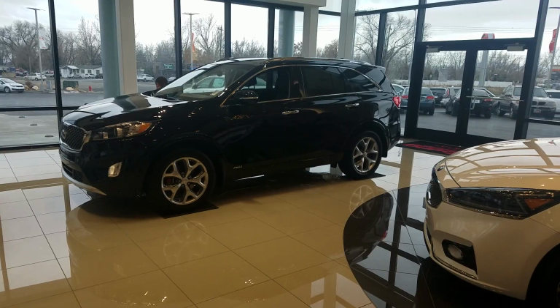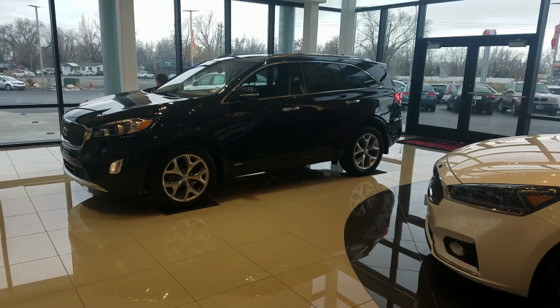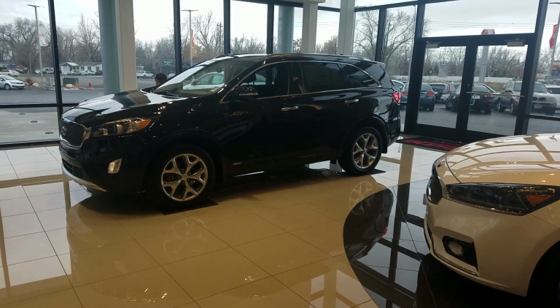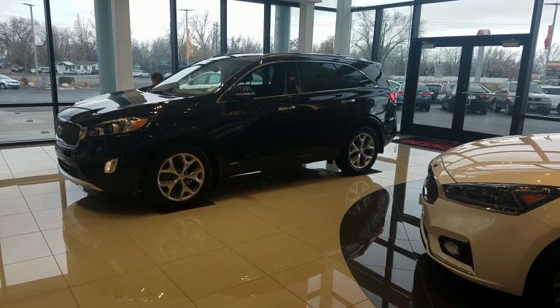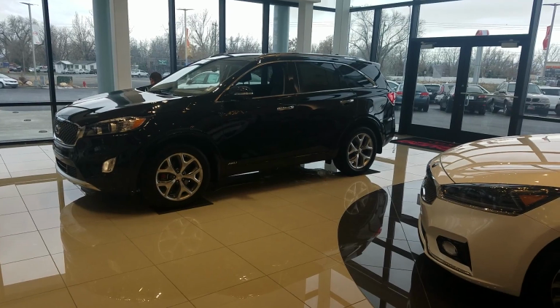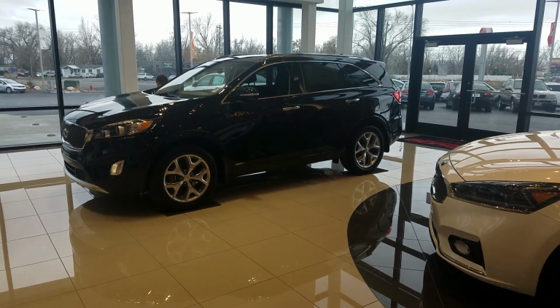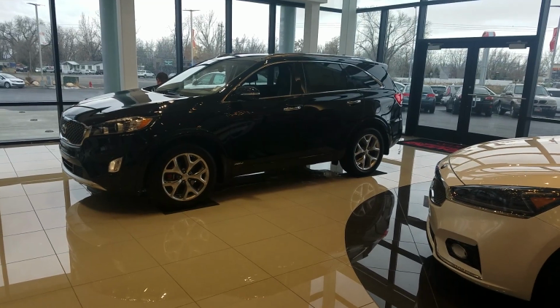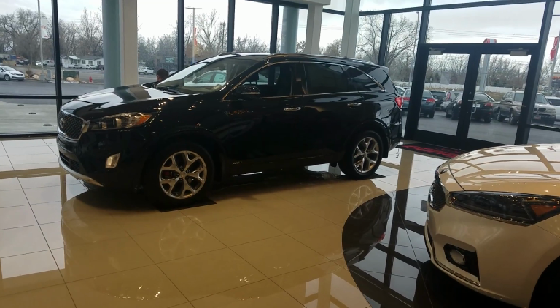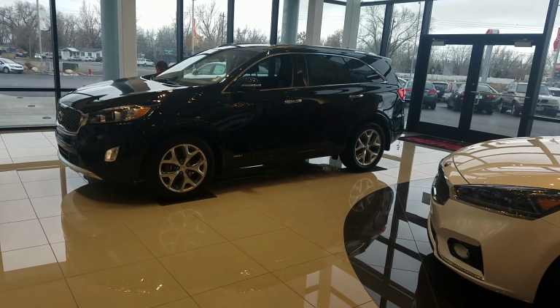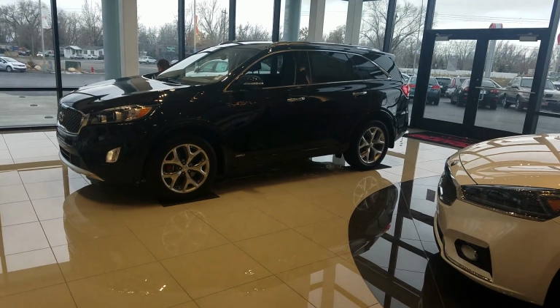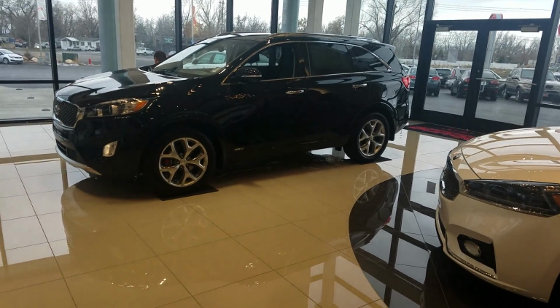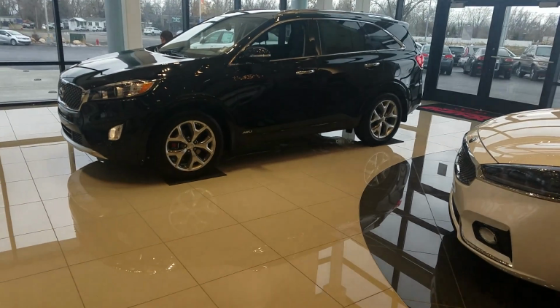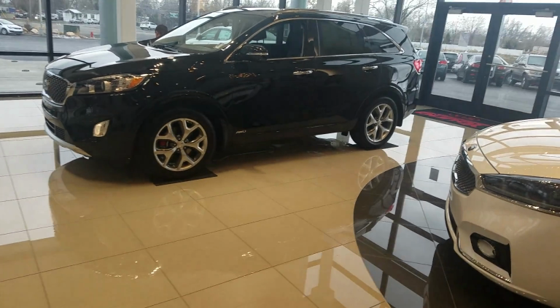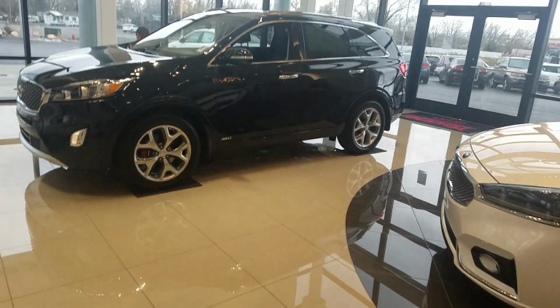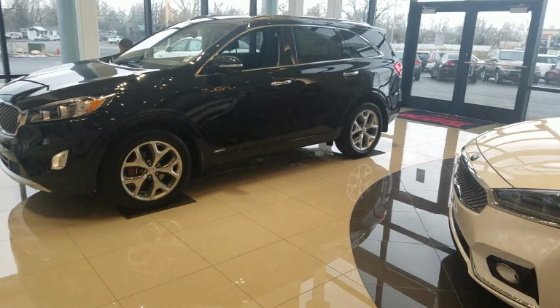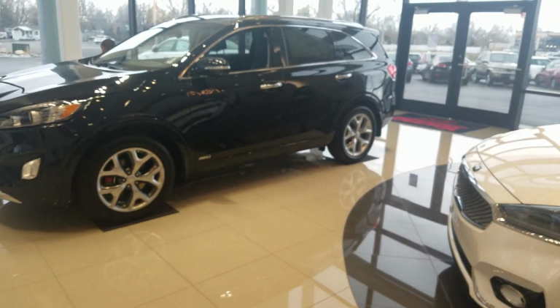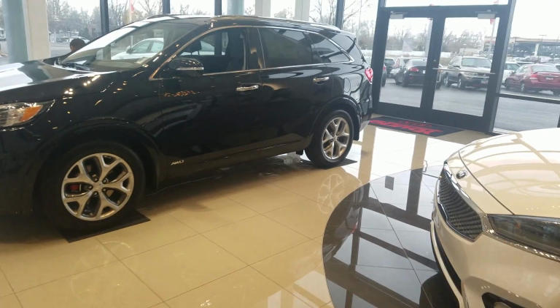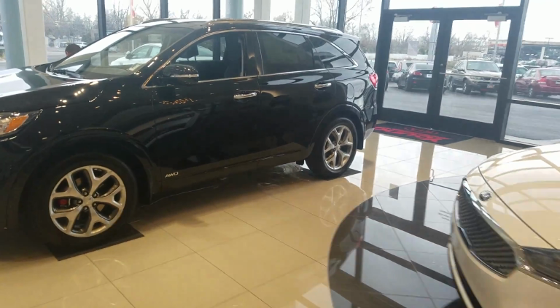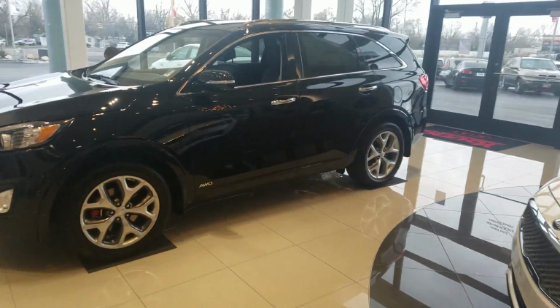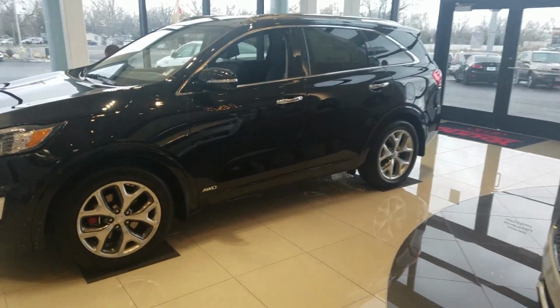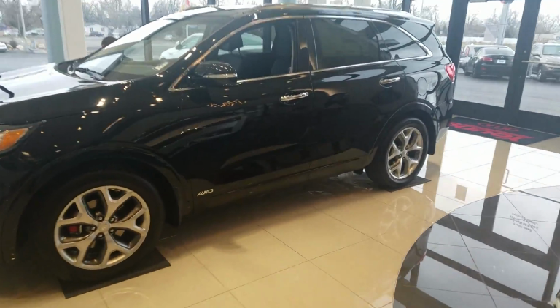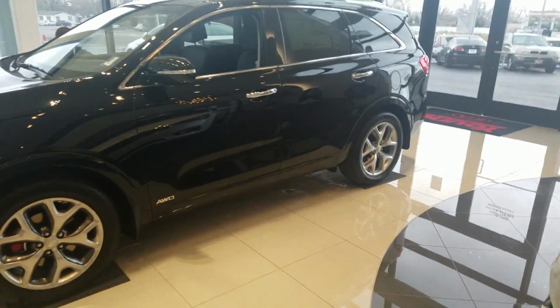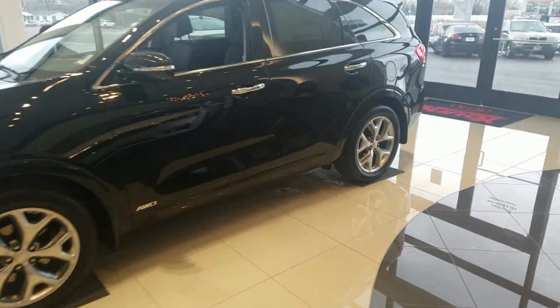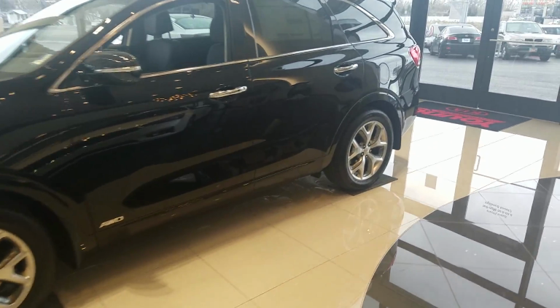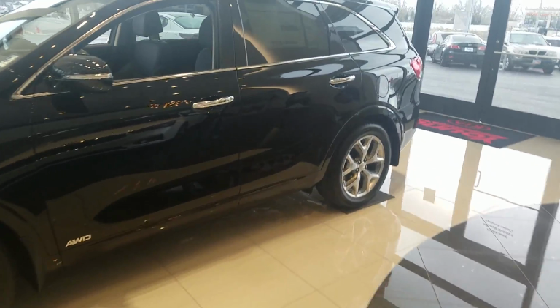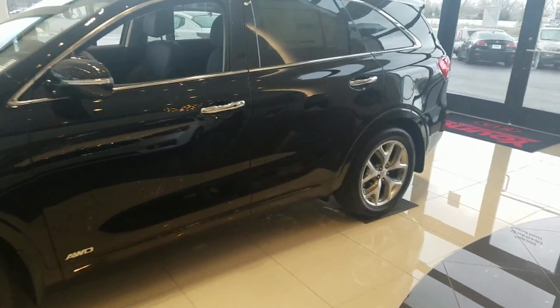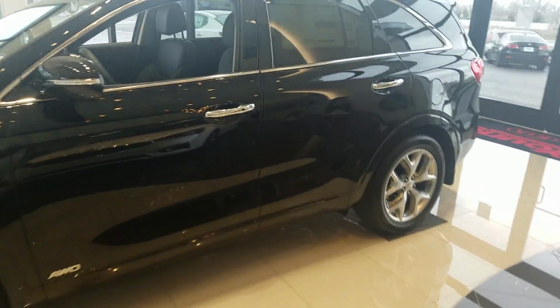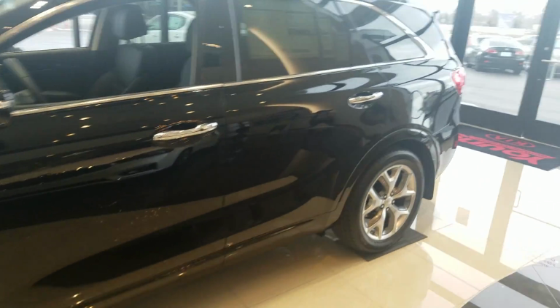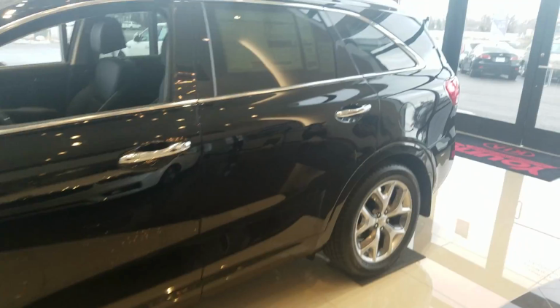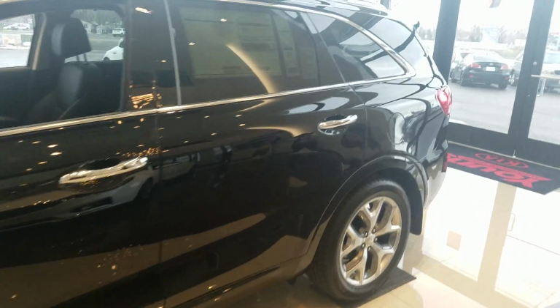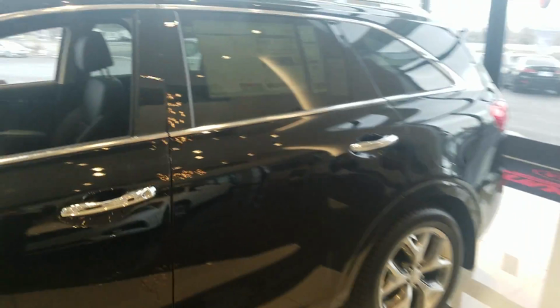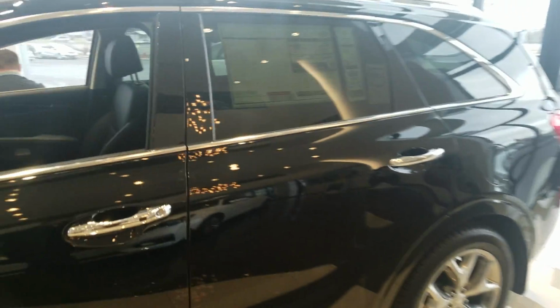Hey Susan, it's Kyle over at YoungKey of Leighton. Just wanted to give you a quick VIP video on this 2017 Kia Sorento.